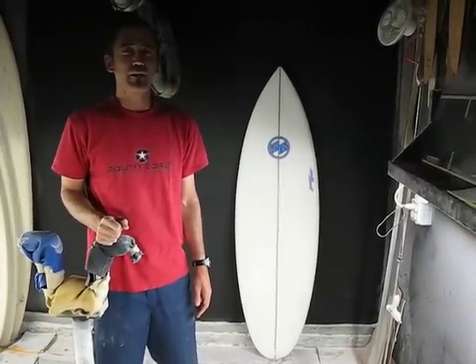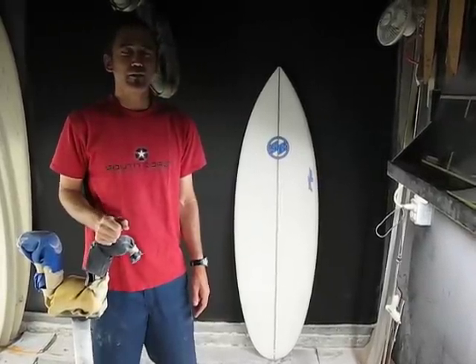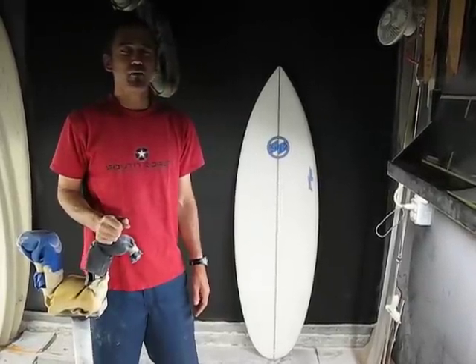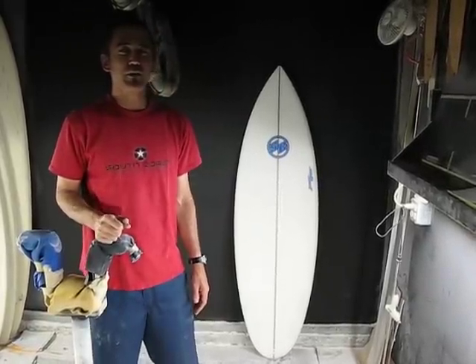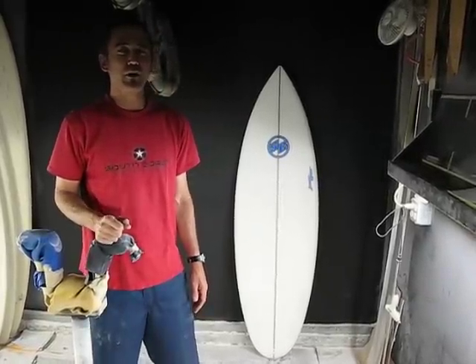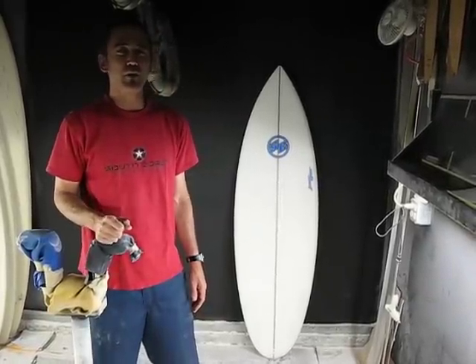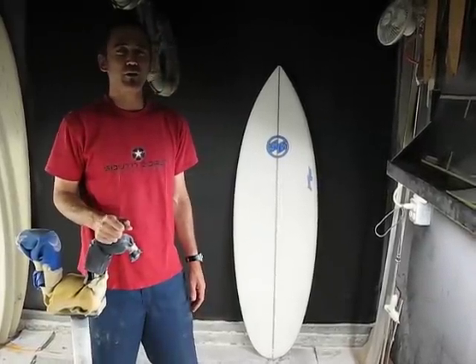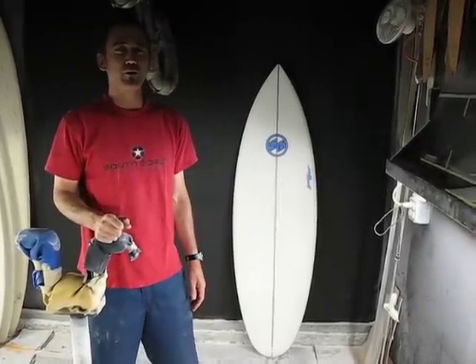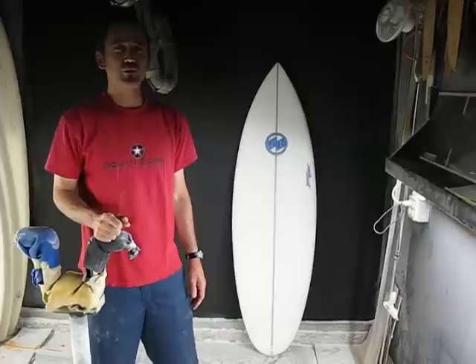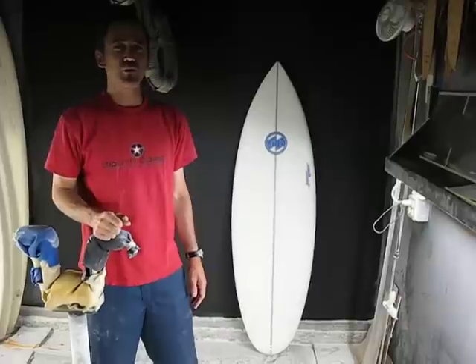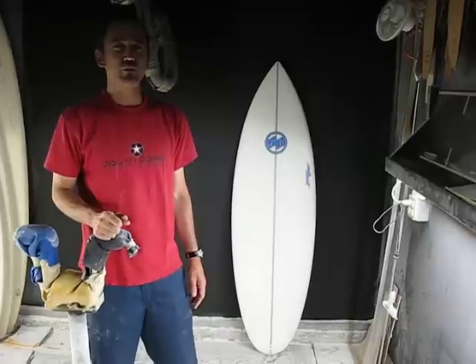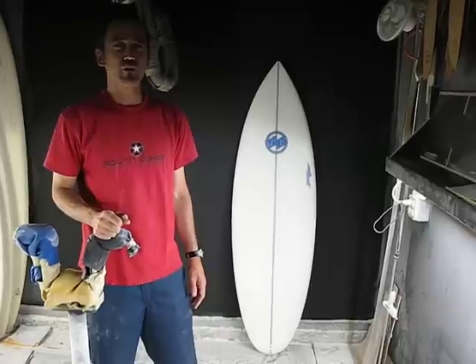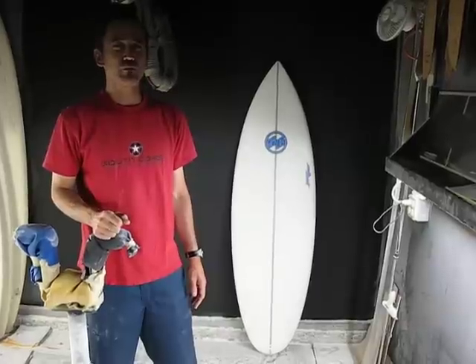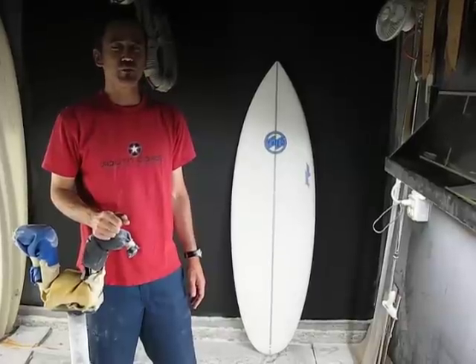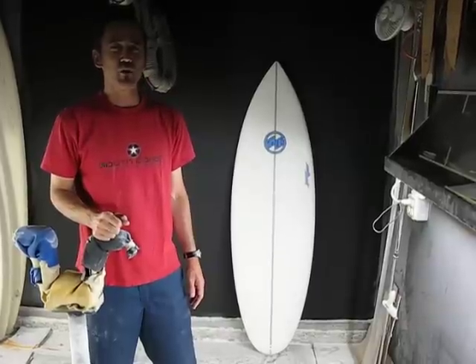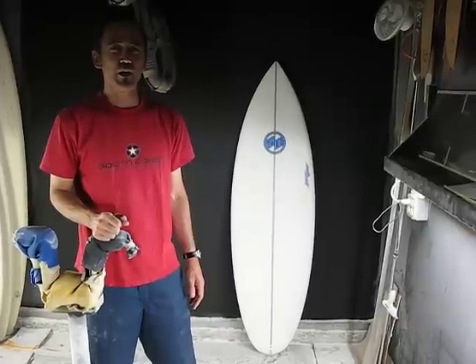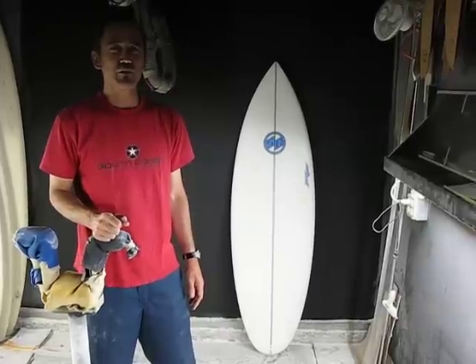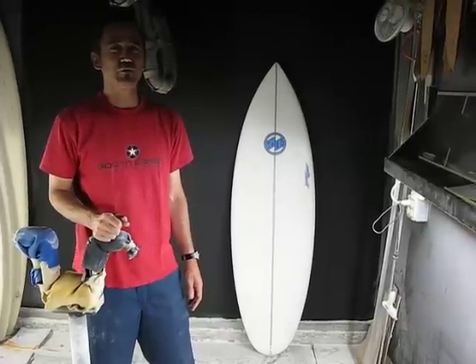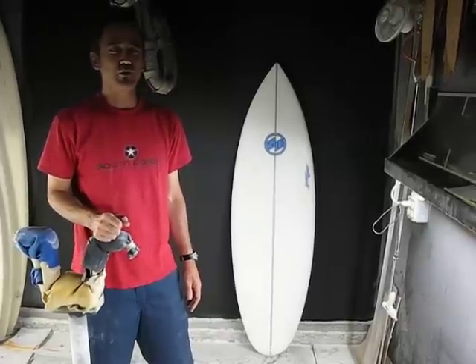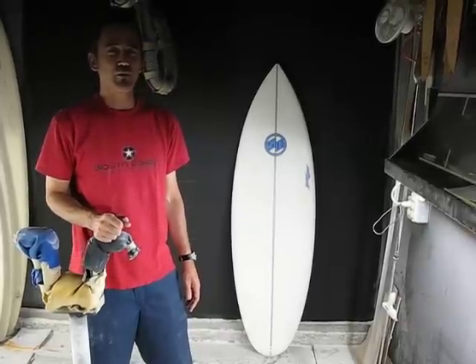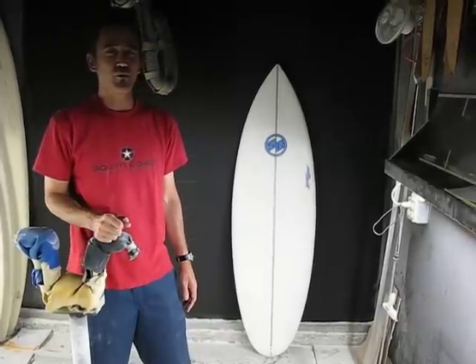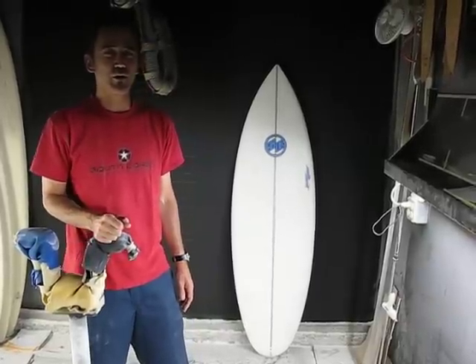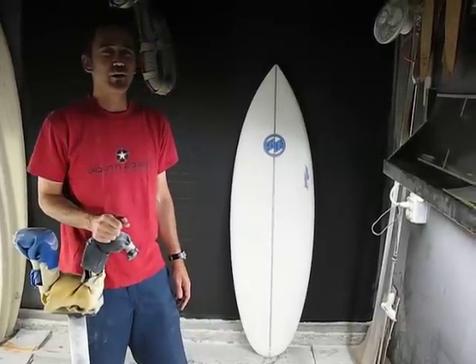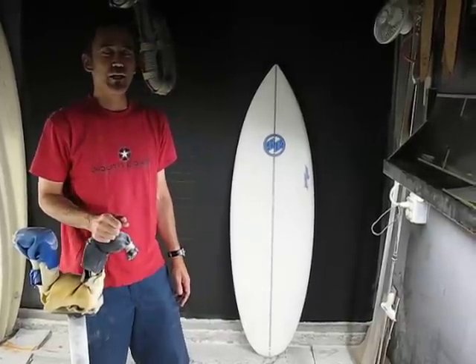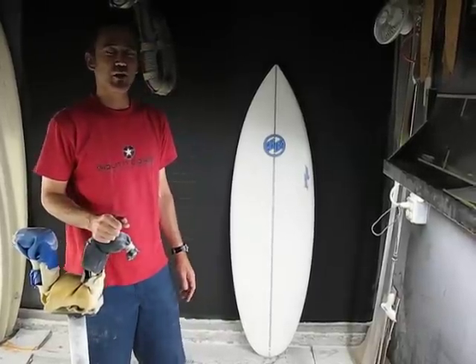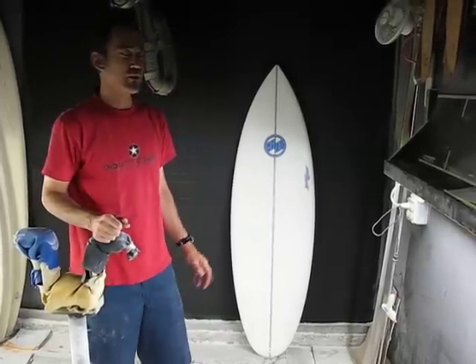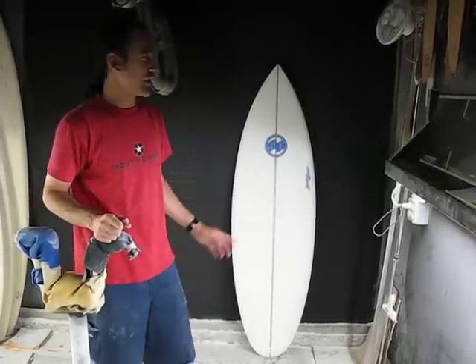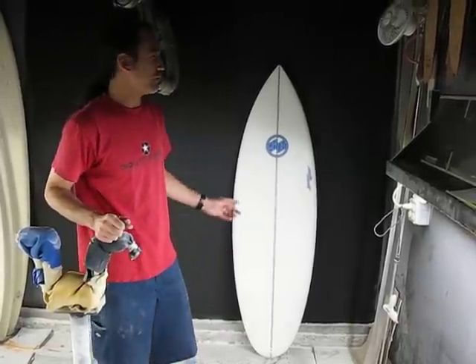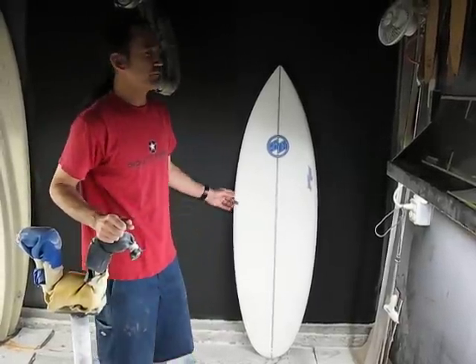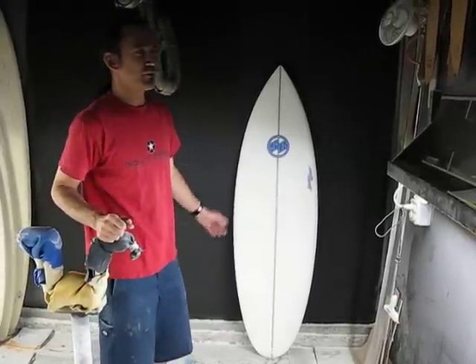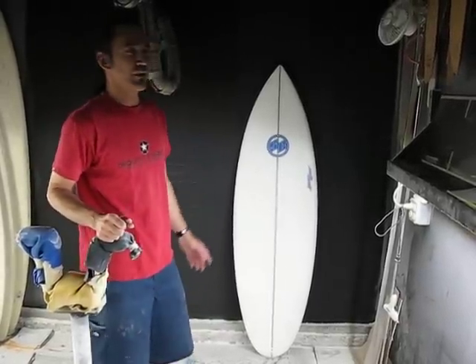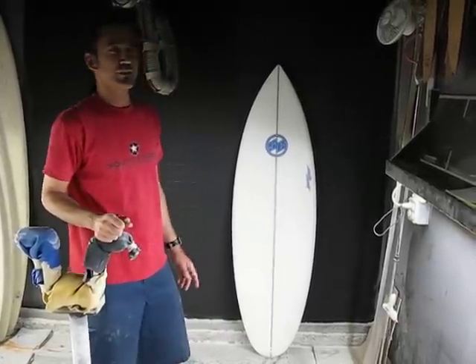Today, I wanted to talk about a new surfboard we've developed for small waves, for summer or winter. It's called the Chubb. Here it is.